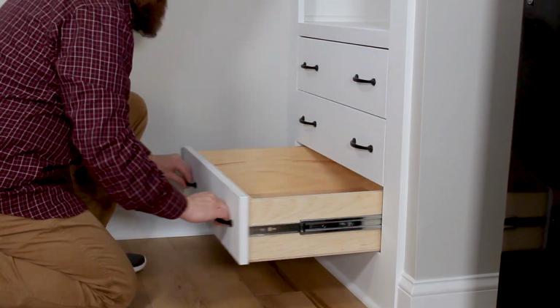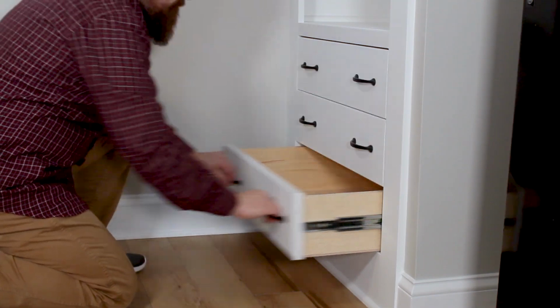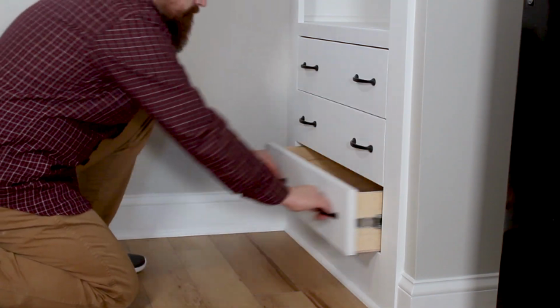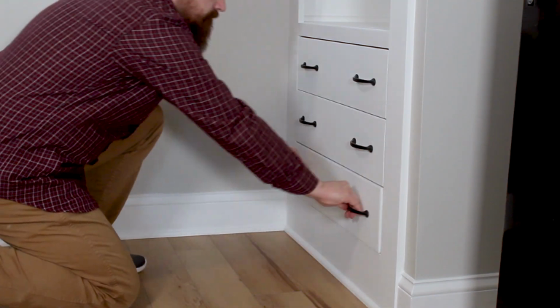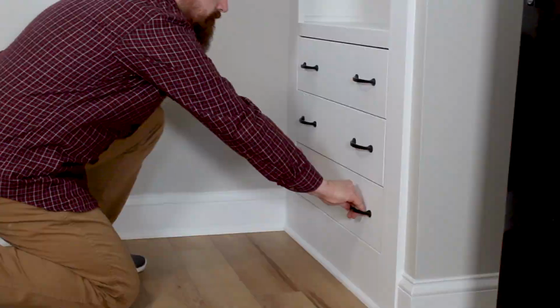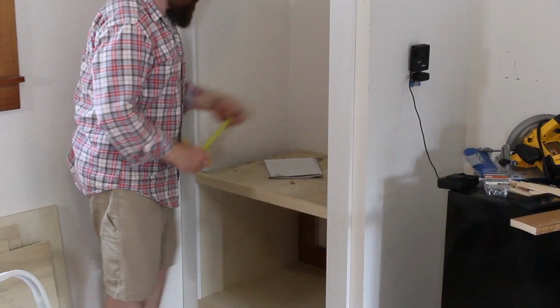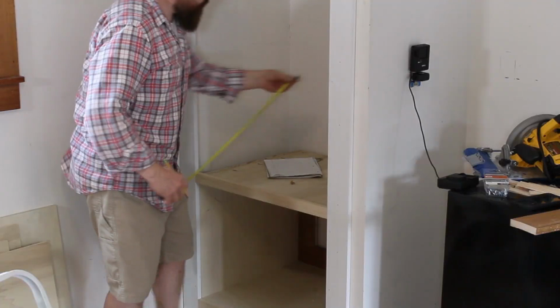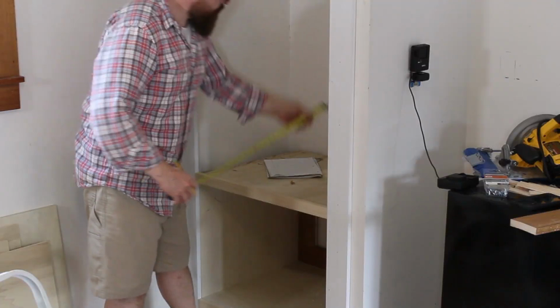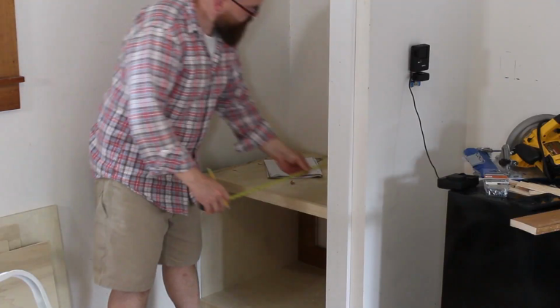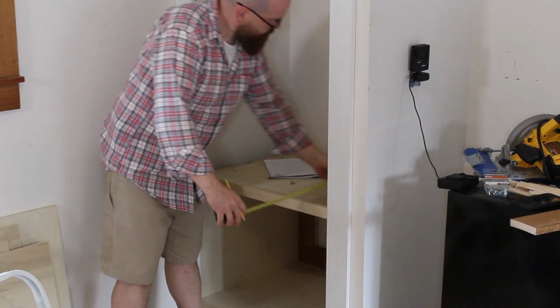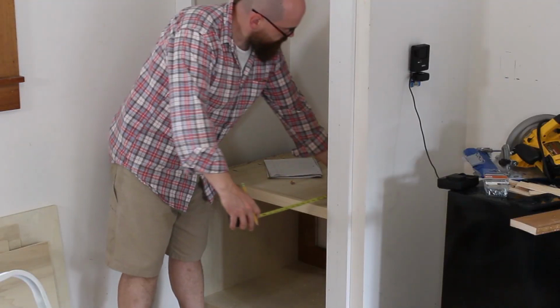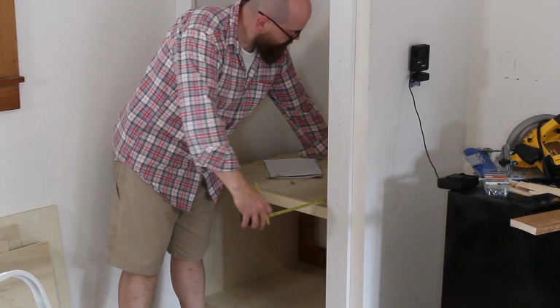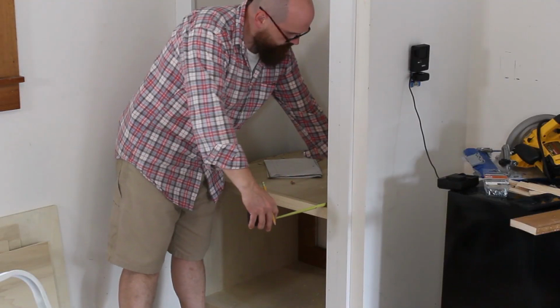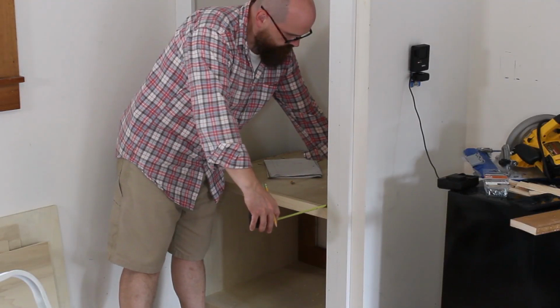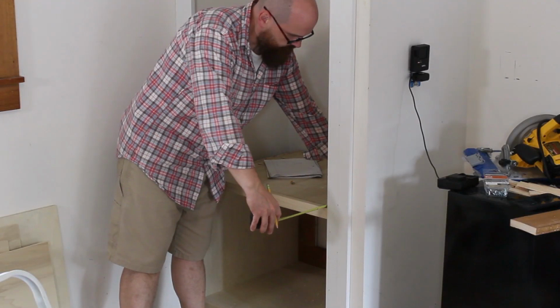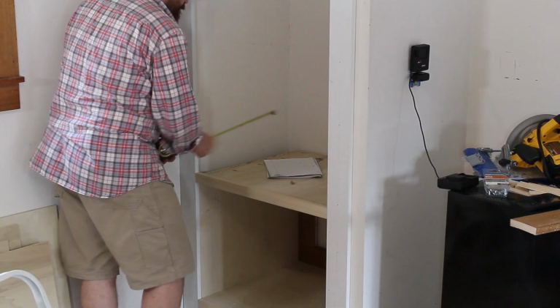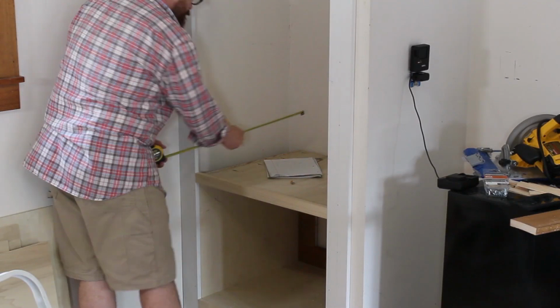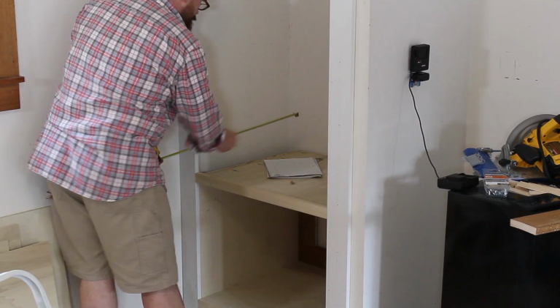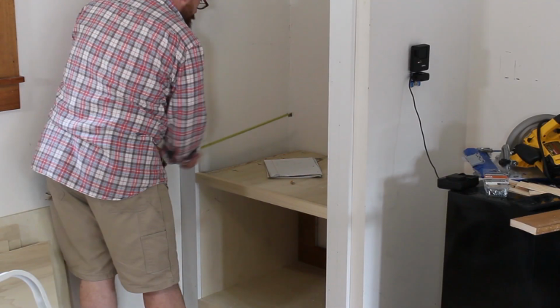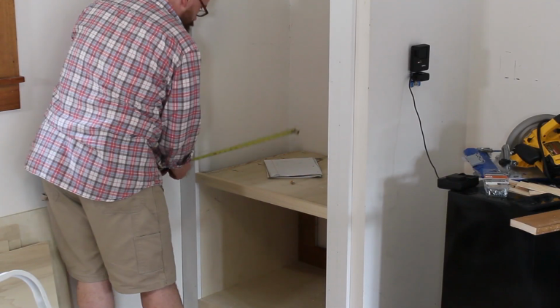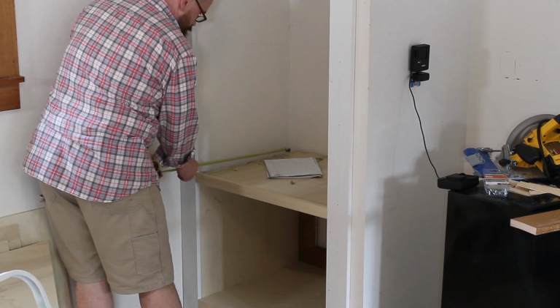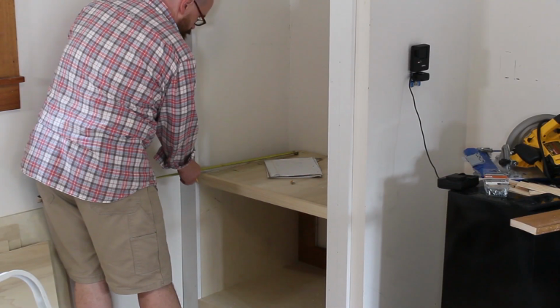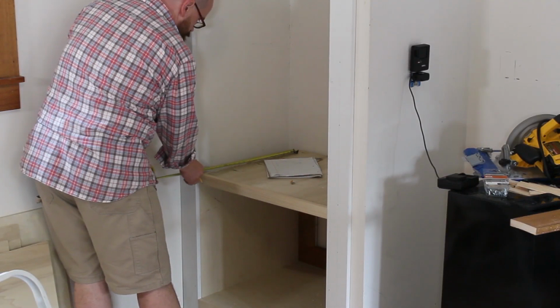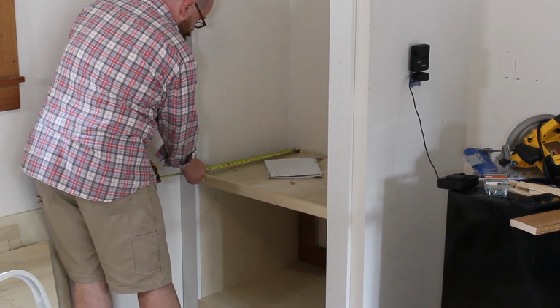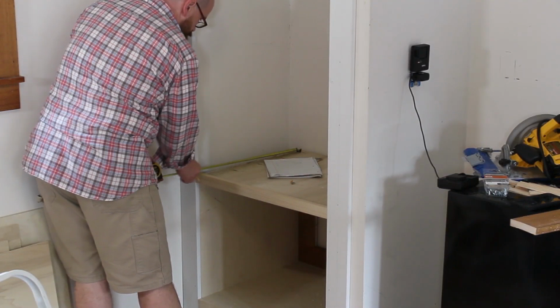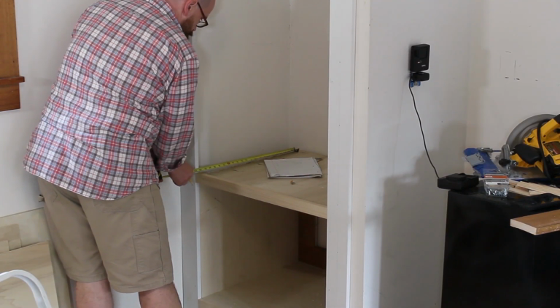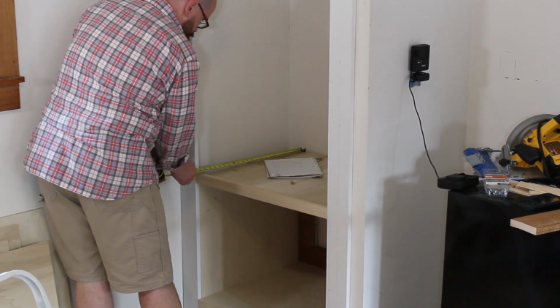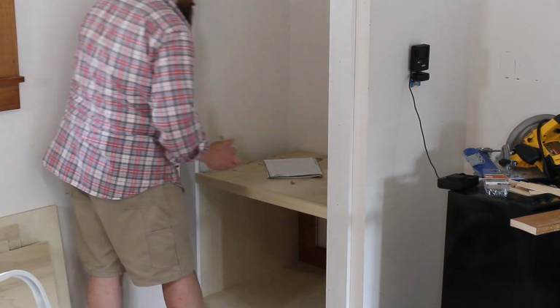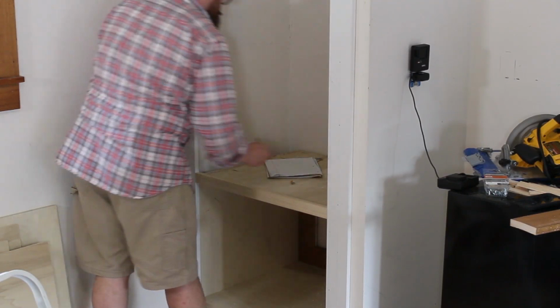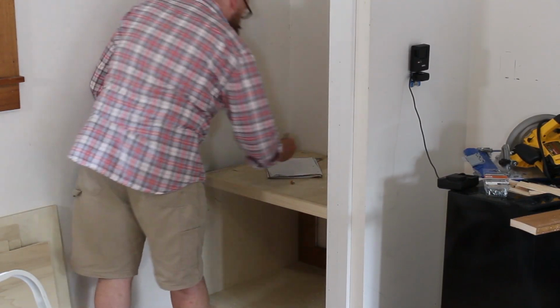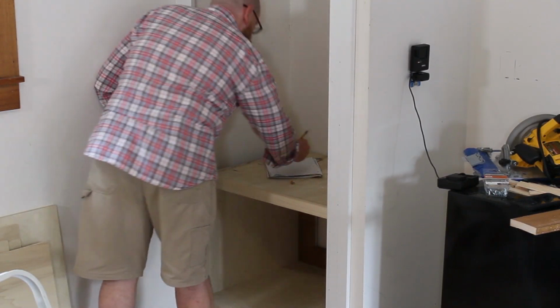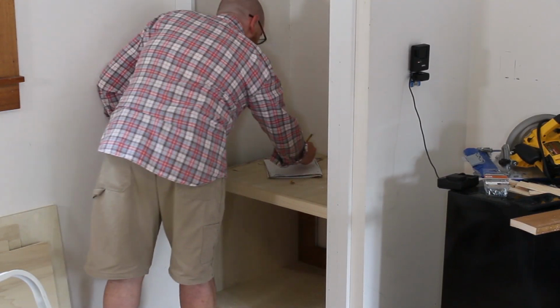I started by taking some measurements. Download my drawer building handbook for tips about measuring for drawers.